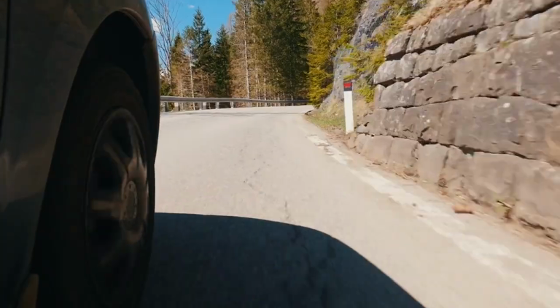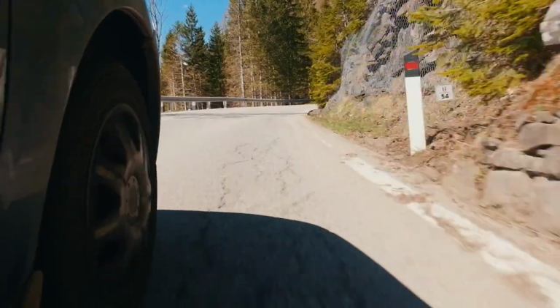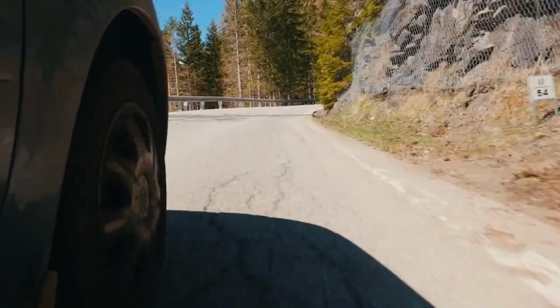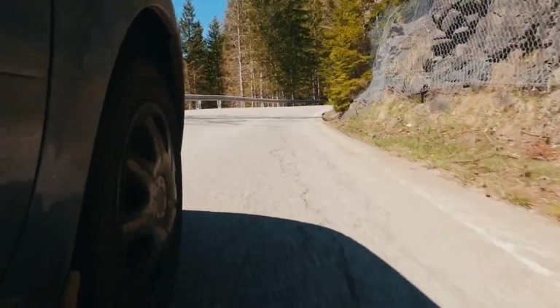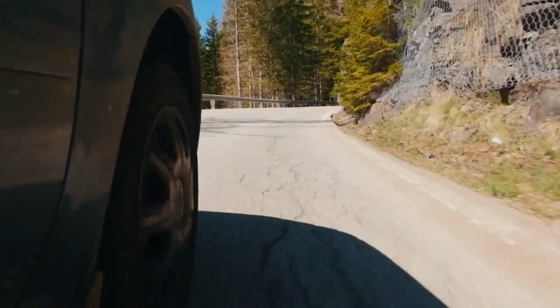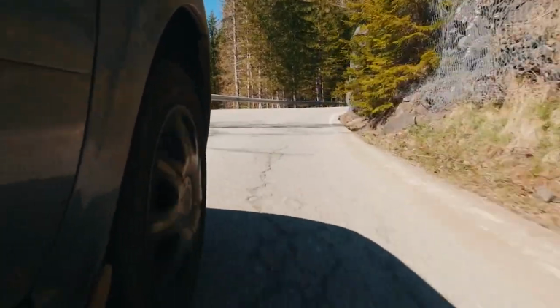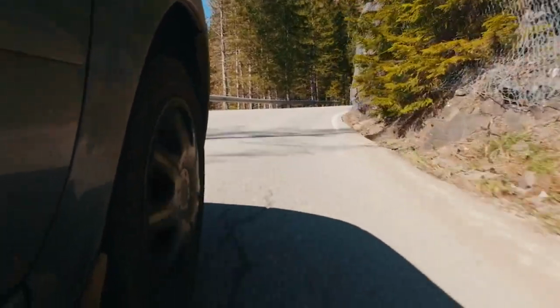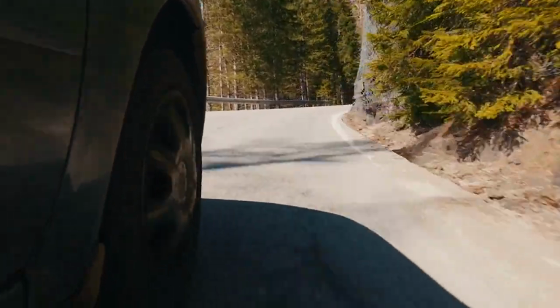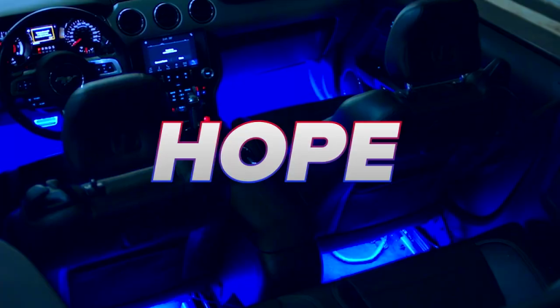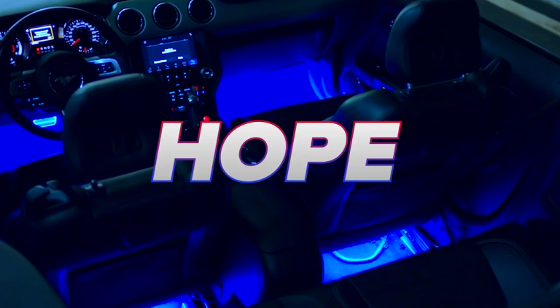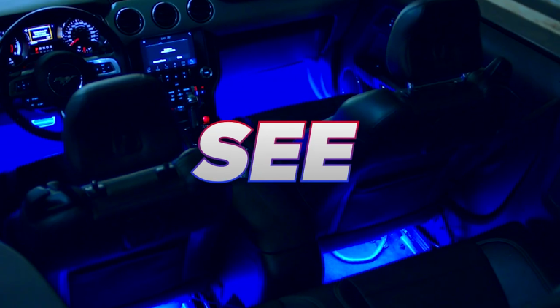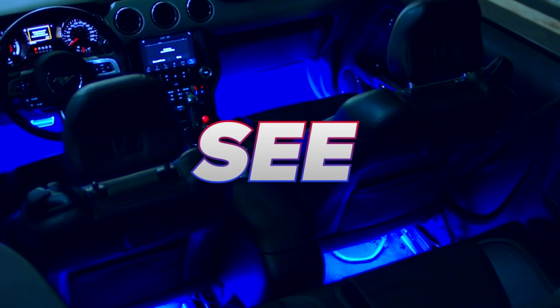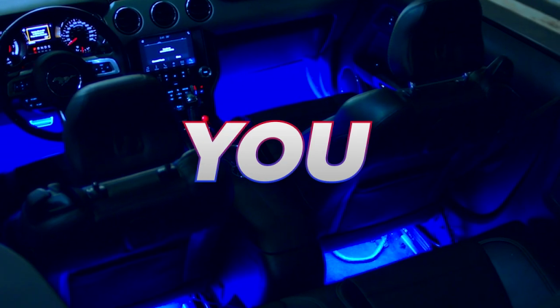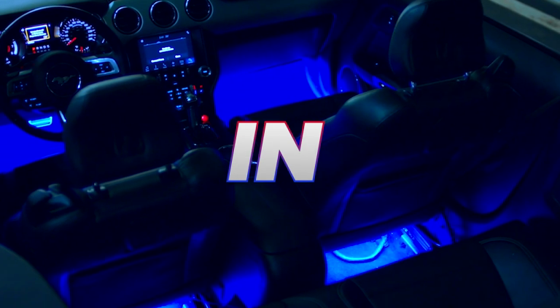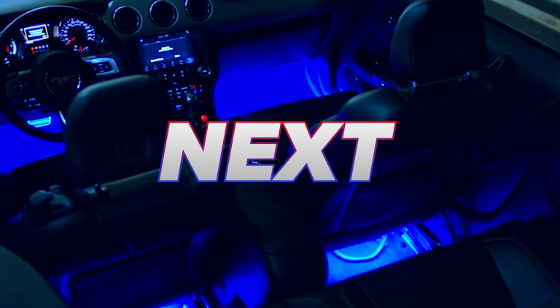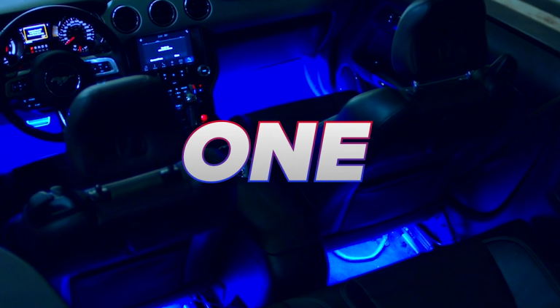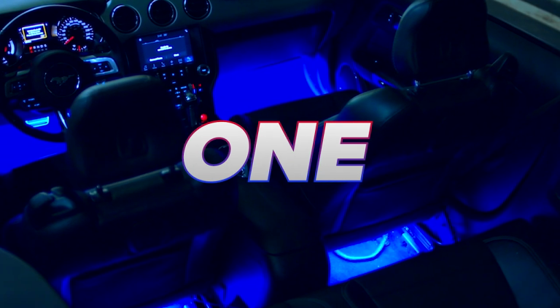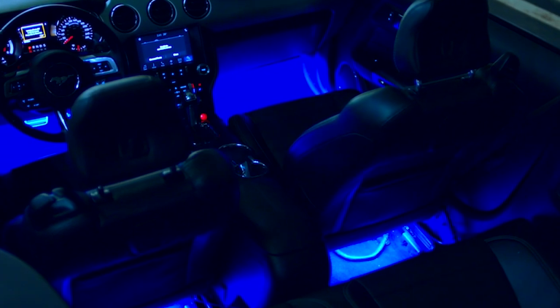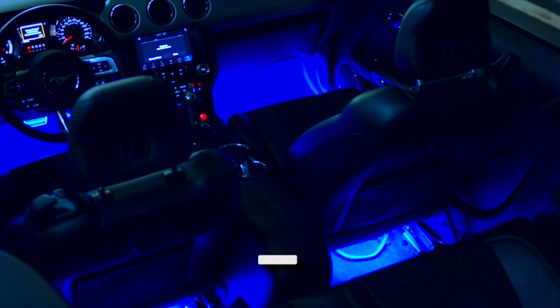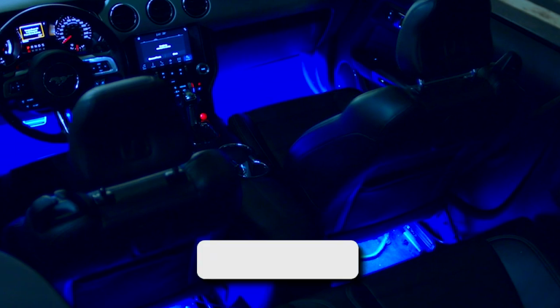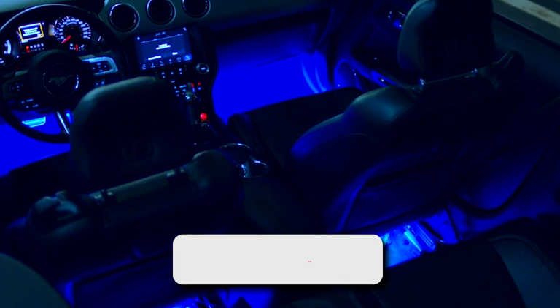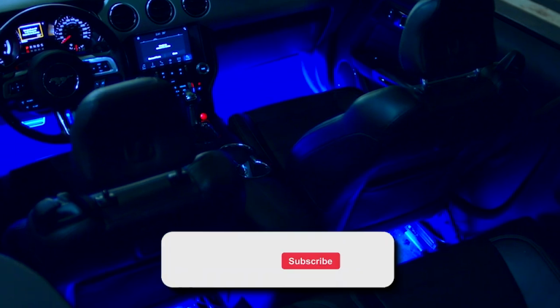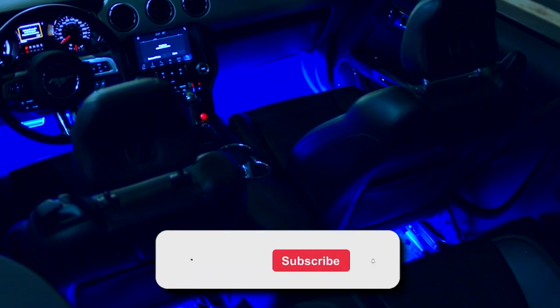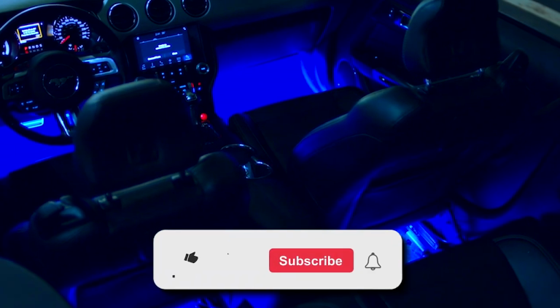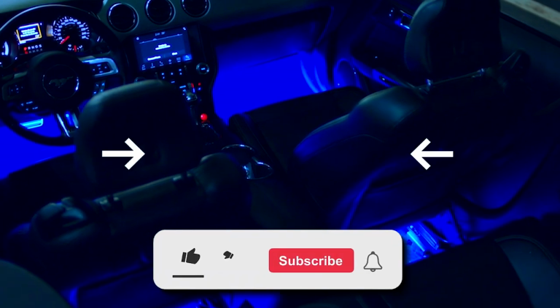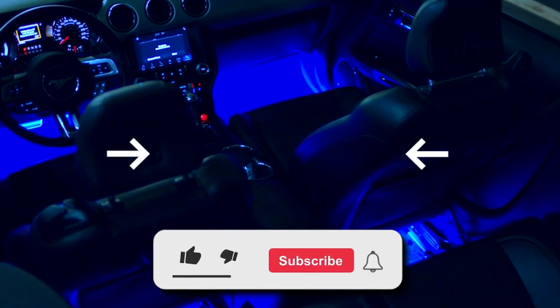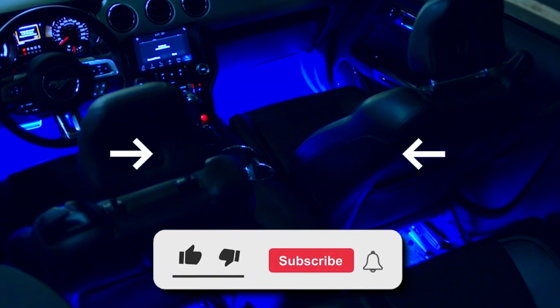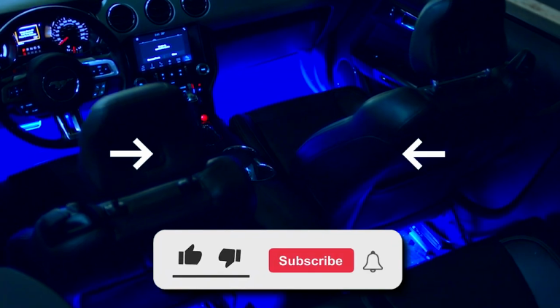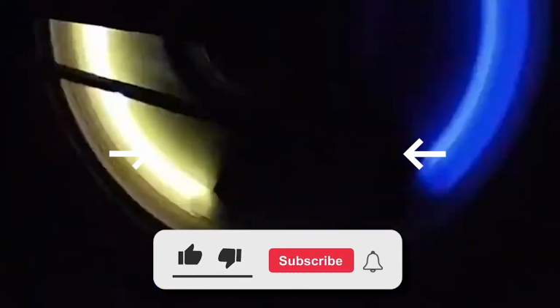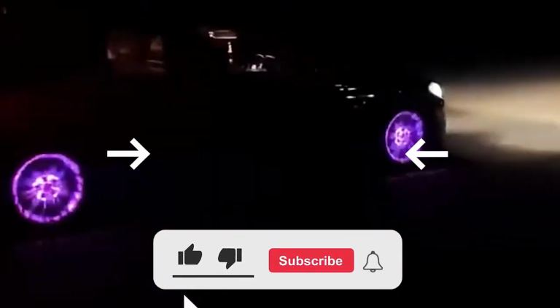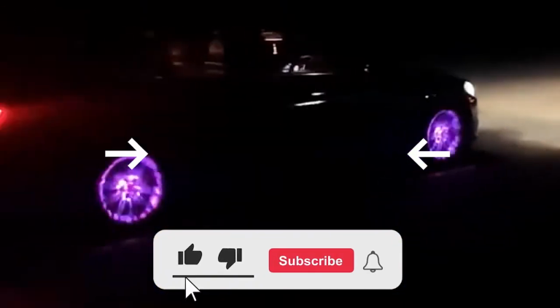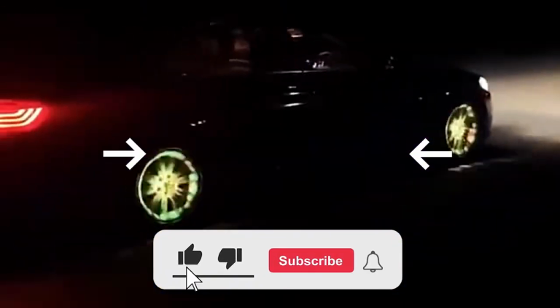That's it for this video. Hope to see you in the next one — till then, take care. Thanks for watching.